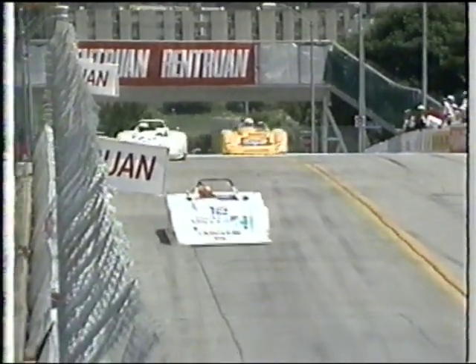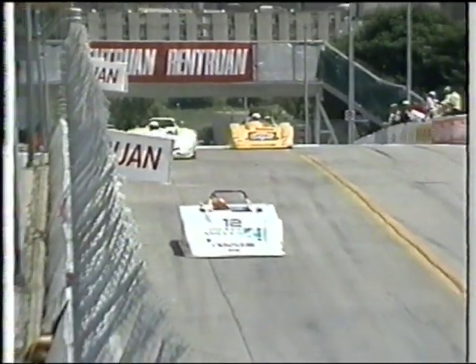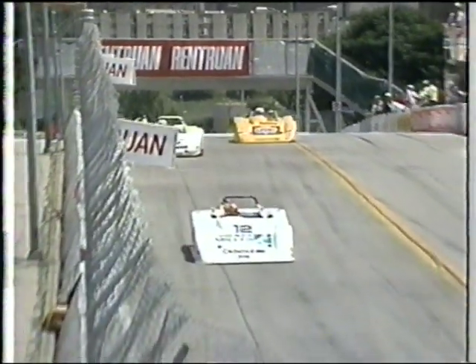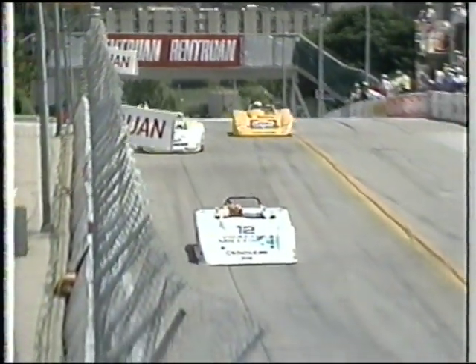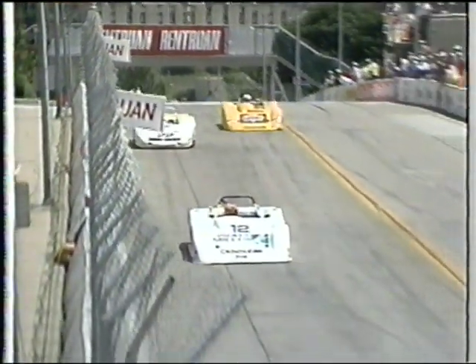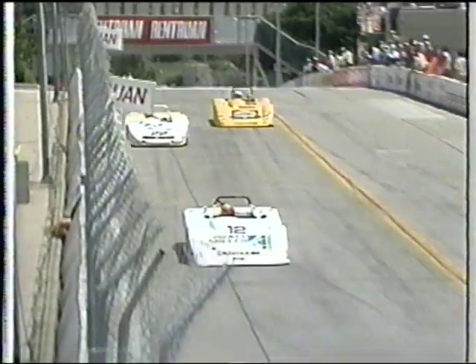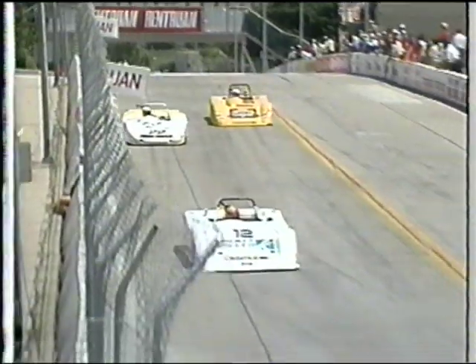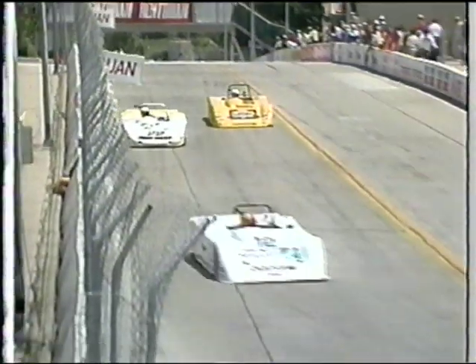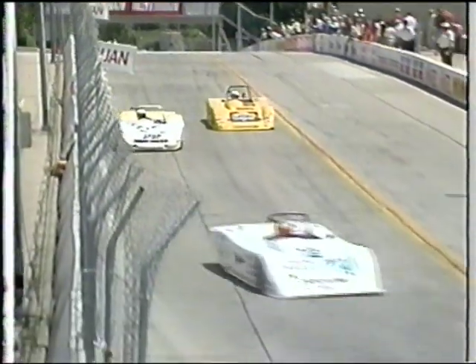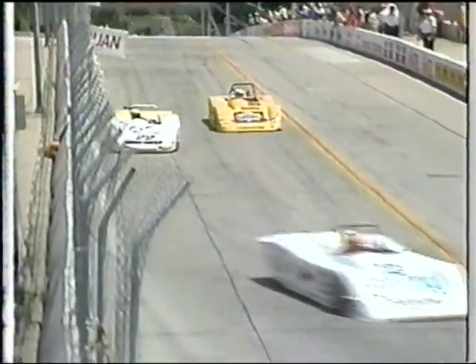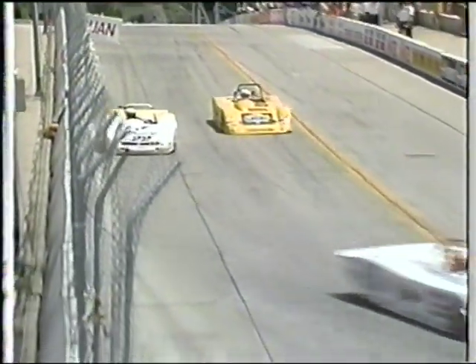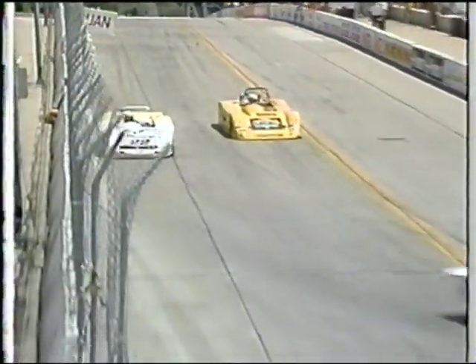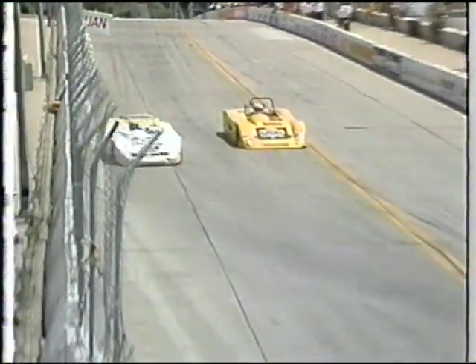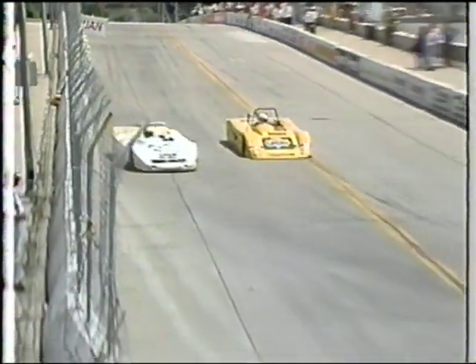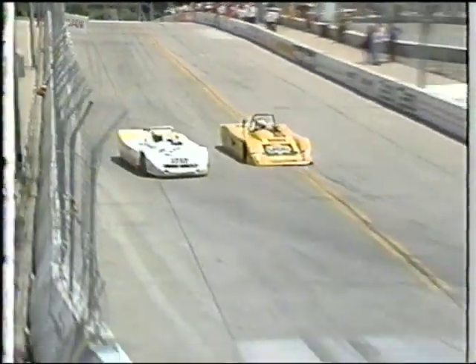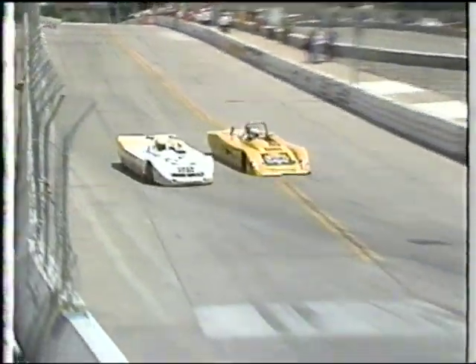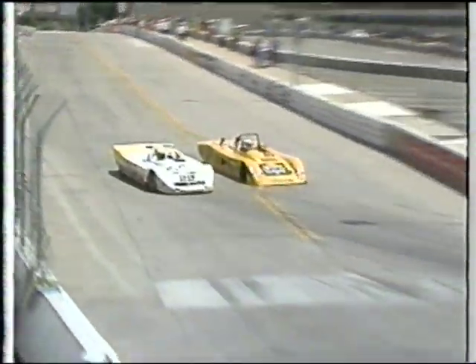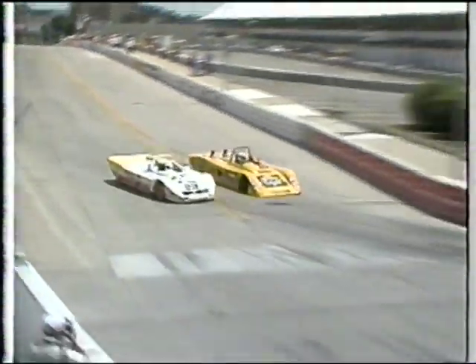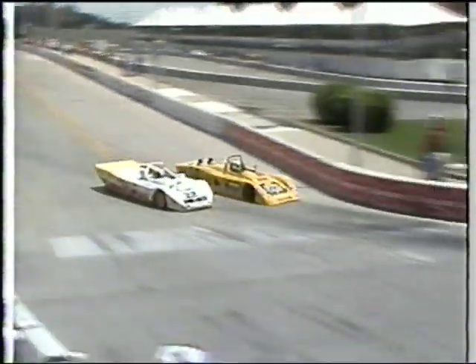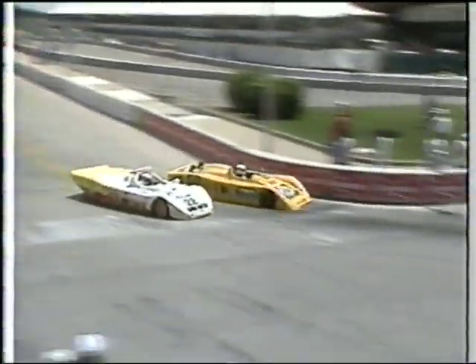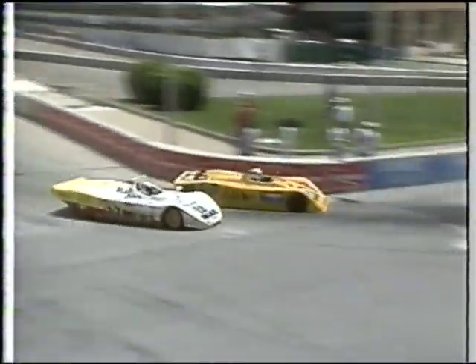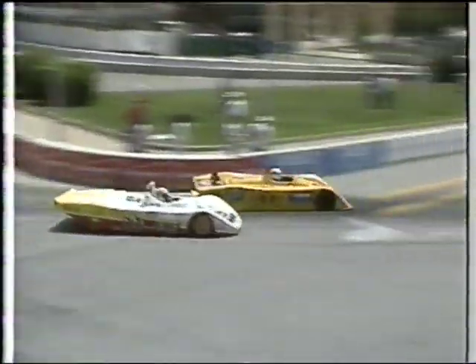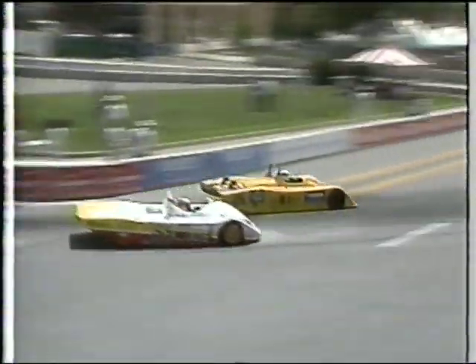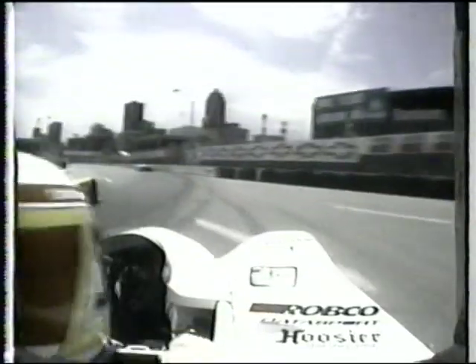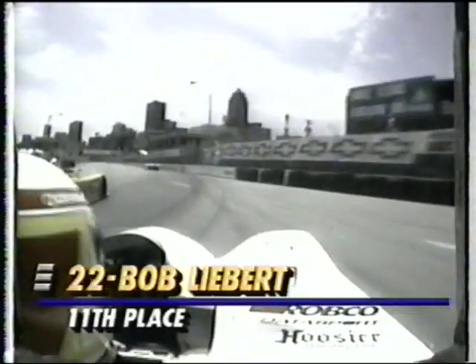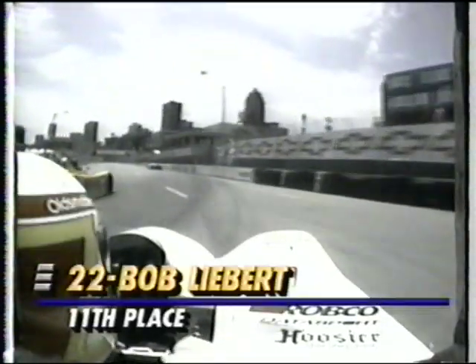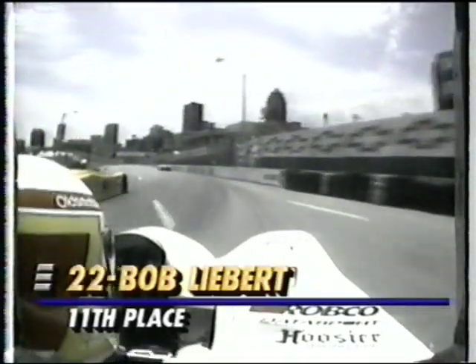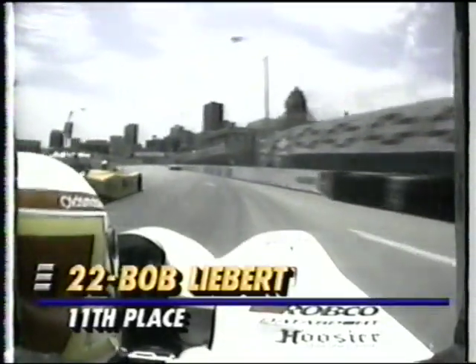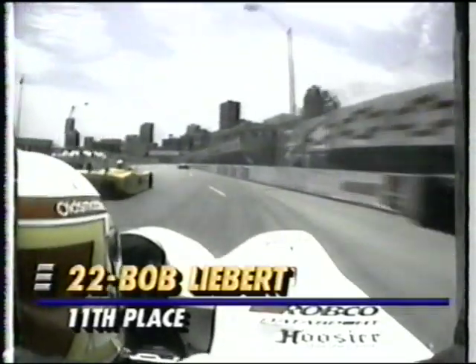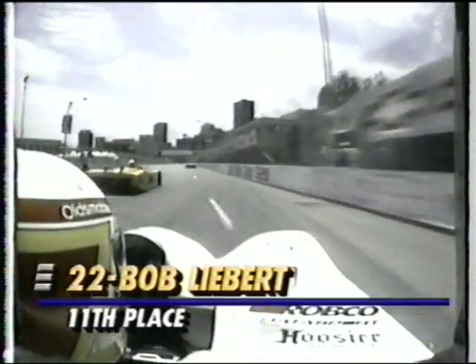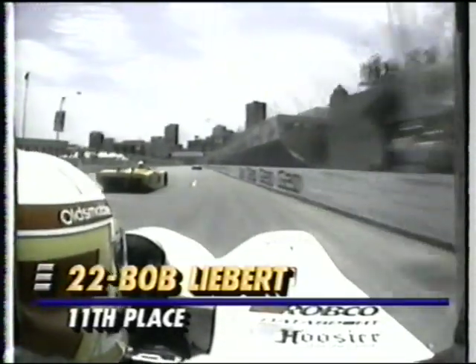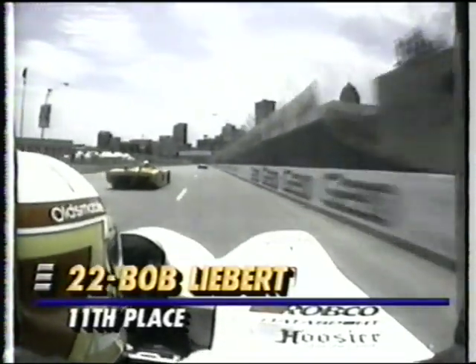He wants to pass Lieber at turn one. He's got the inside line, he gets the move done. Bob Lieber knew that he had to let him through there.